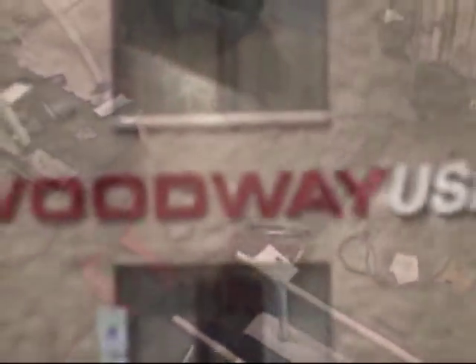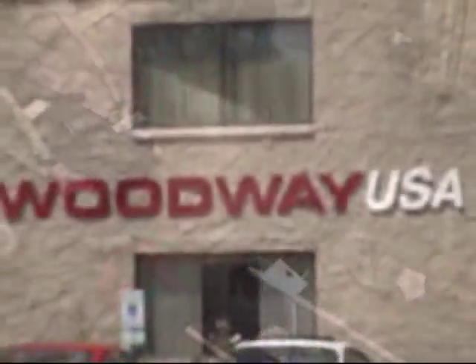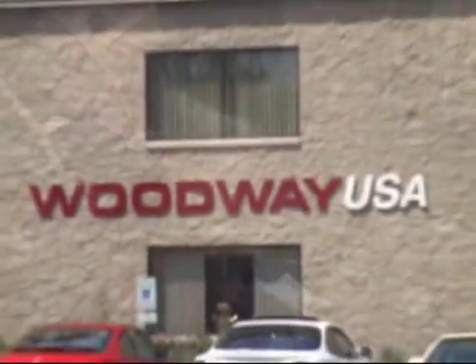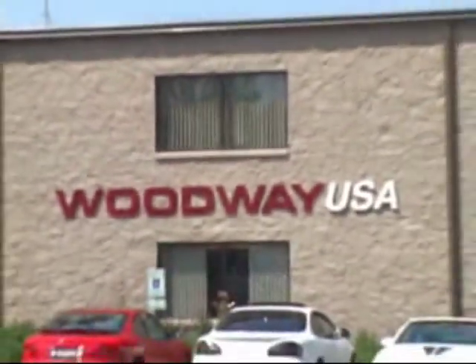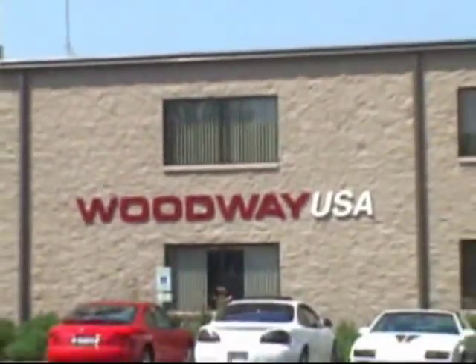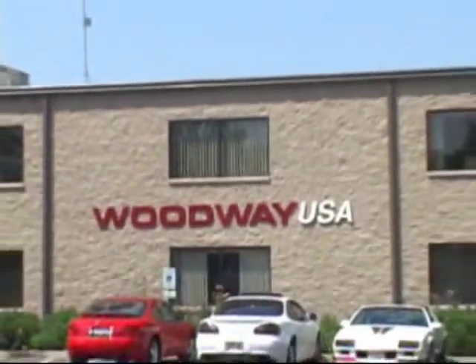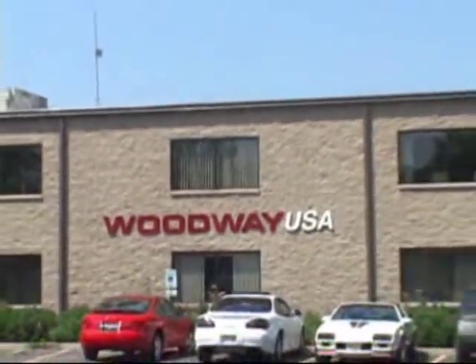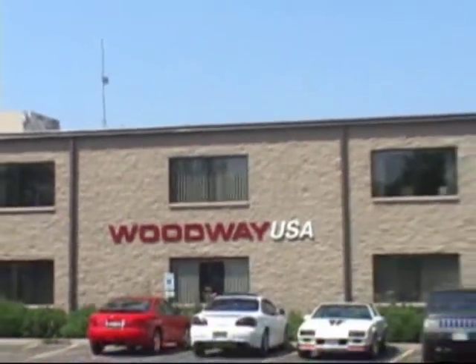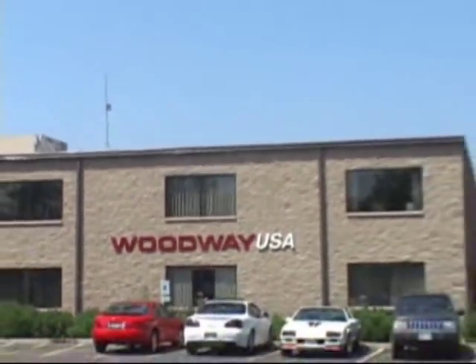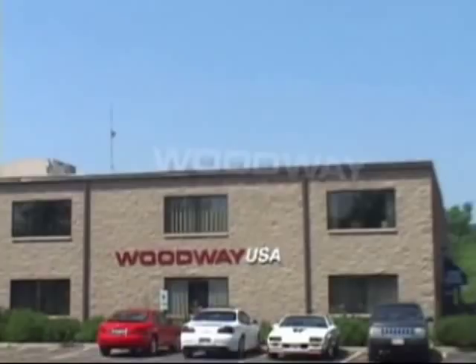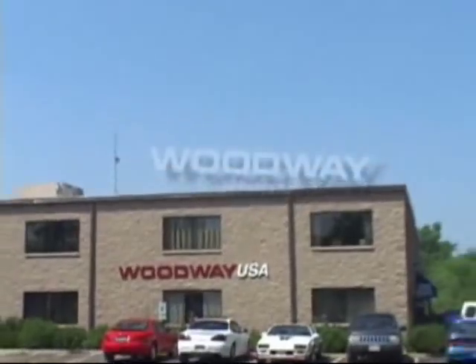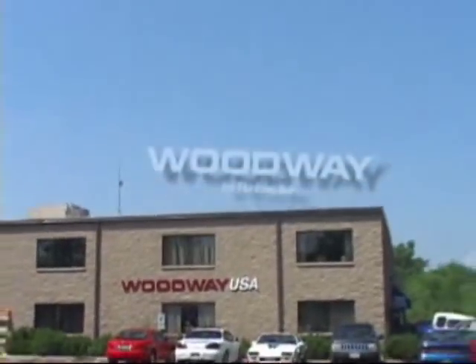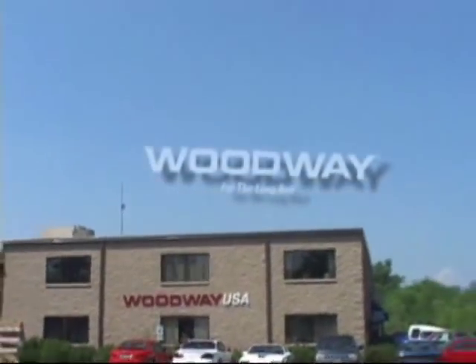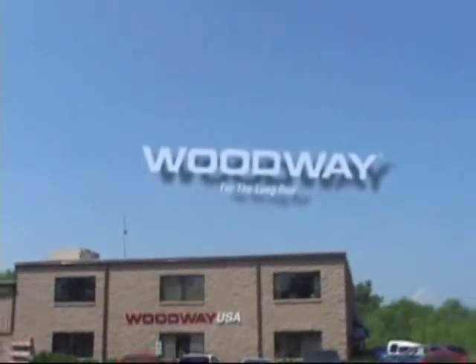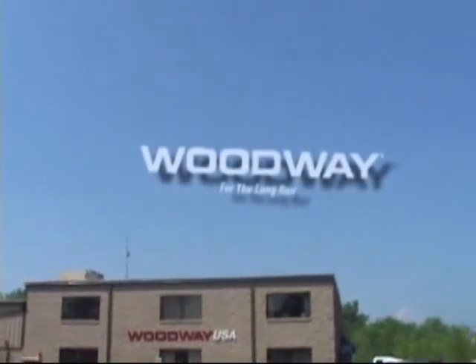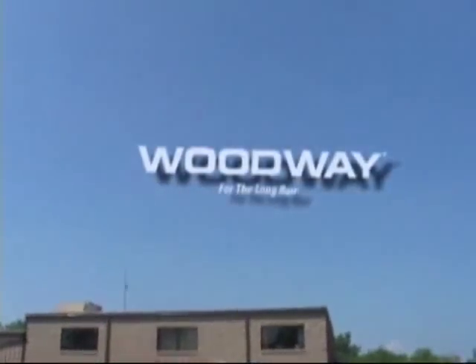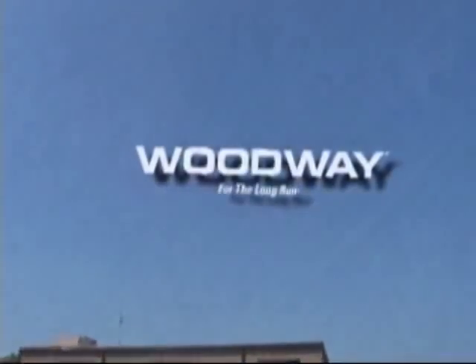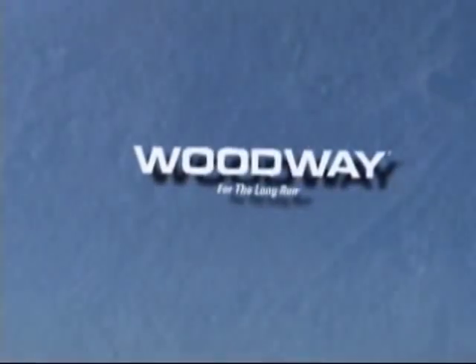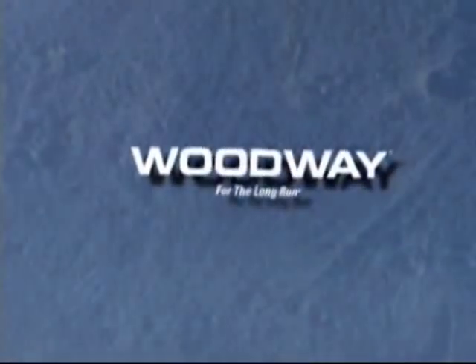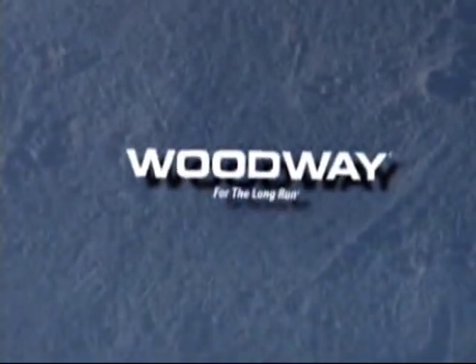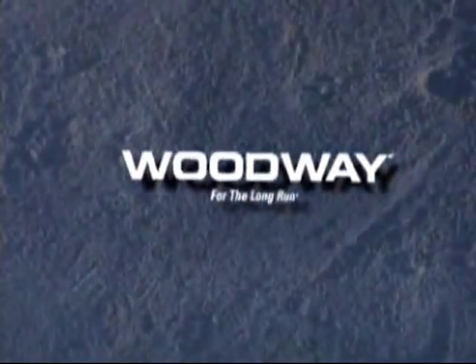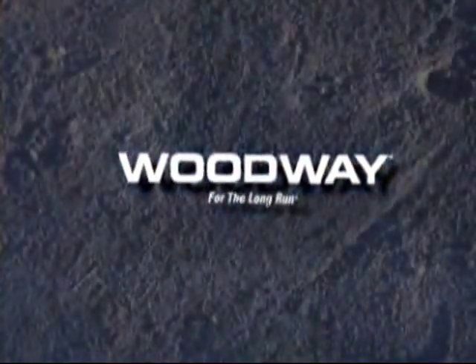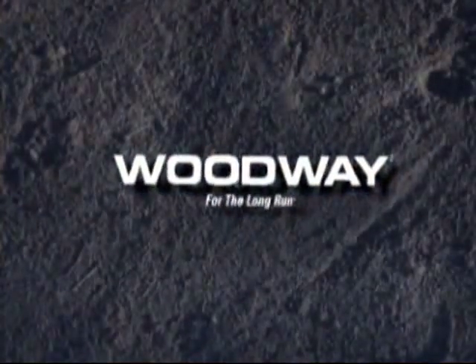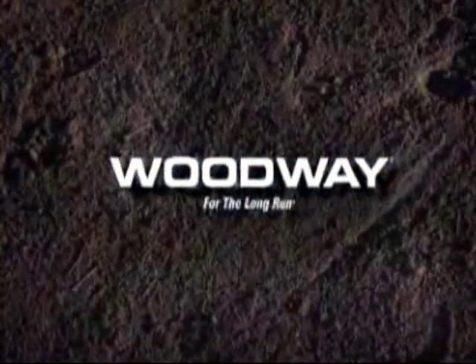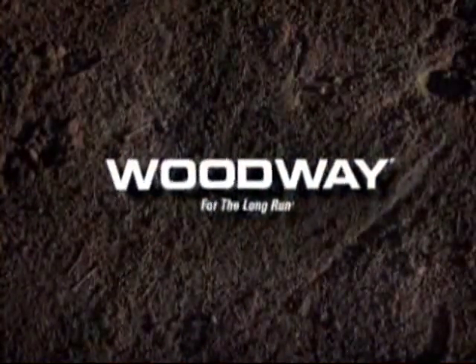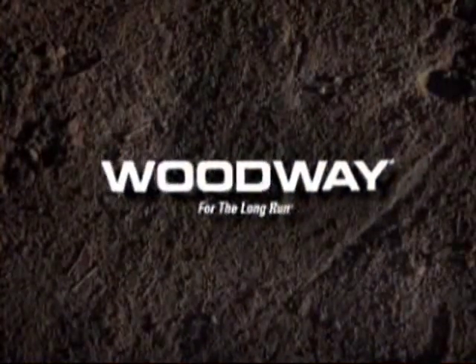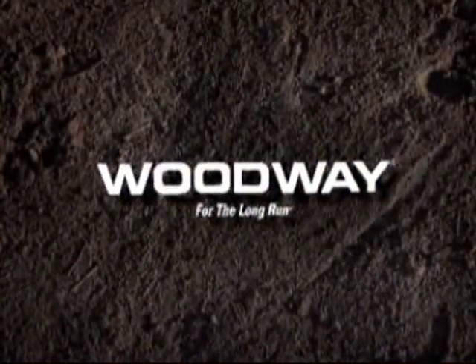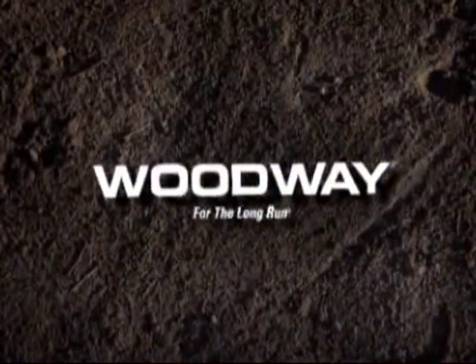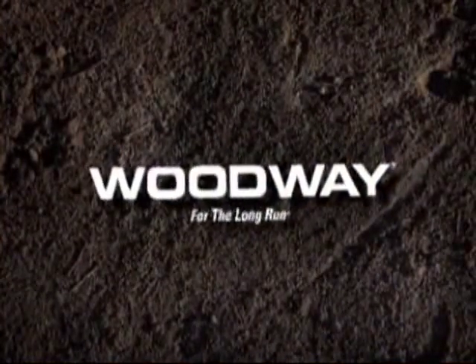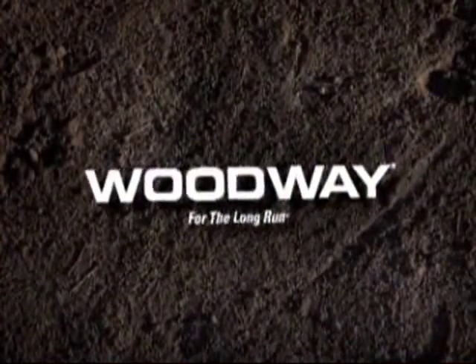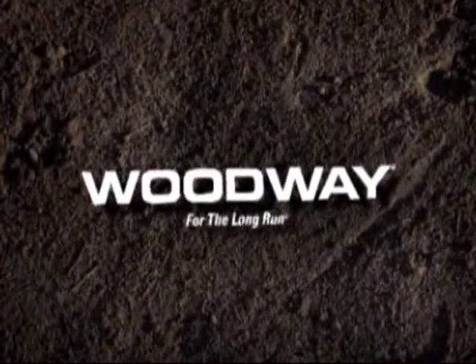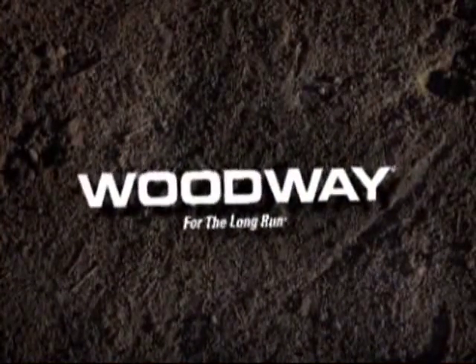Isn't it time you upgraded to a Woodway? Woodway — for the long run.